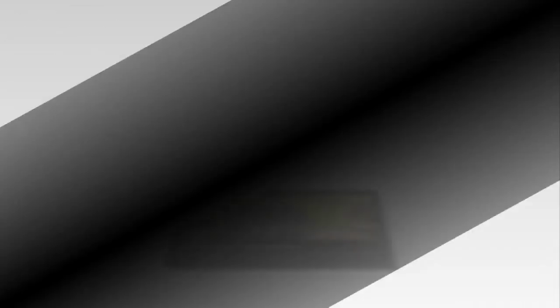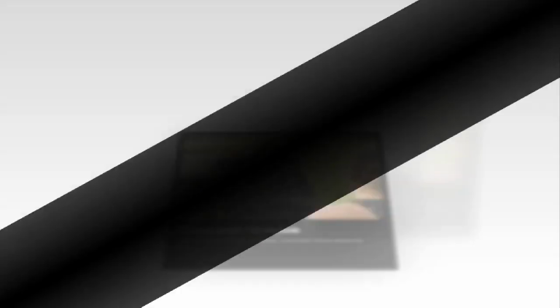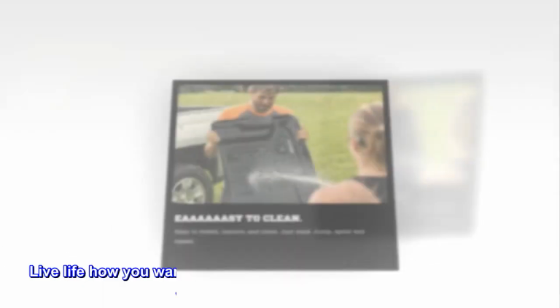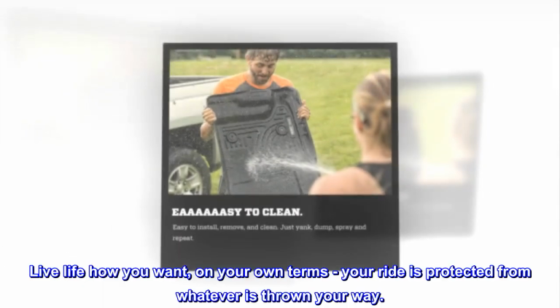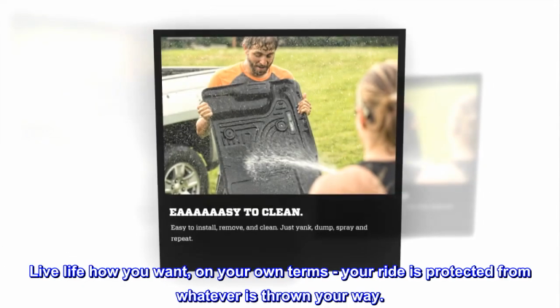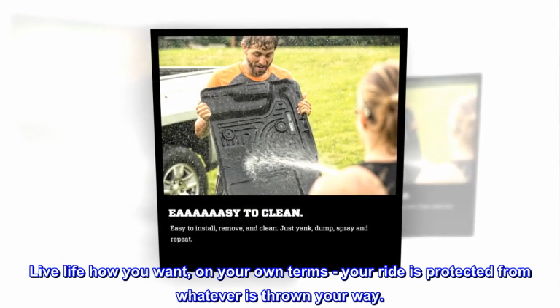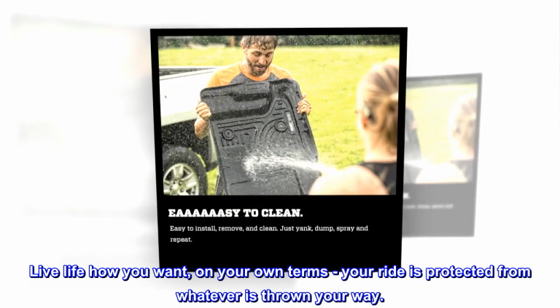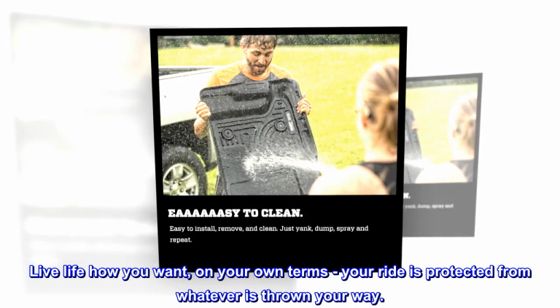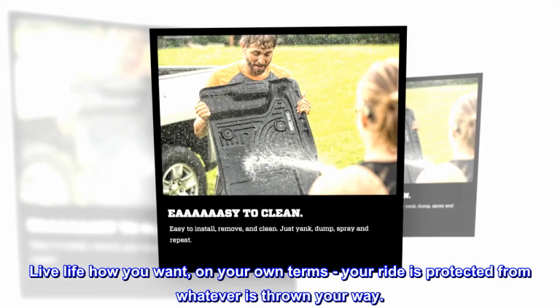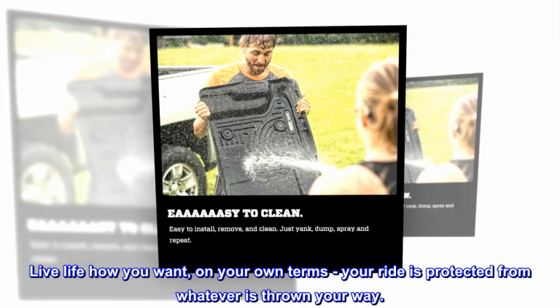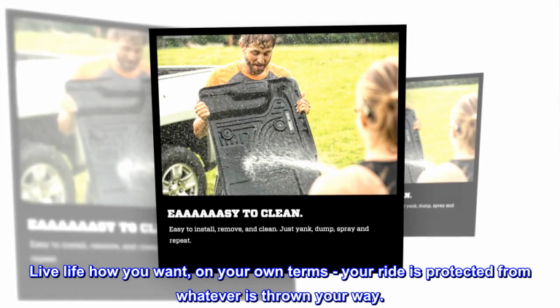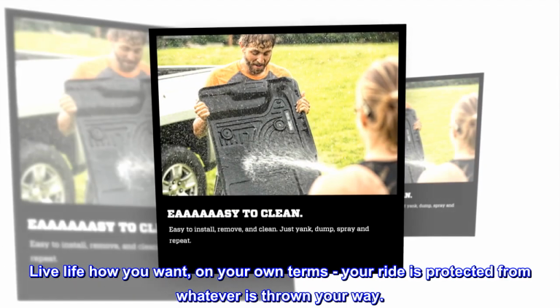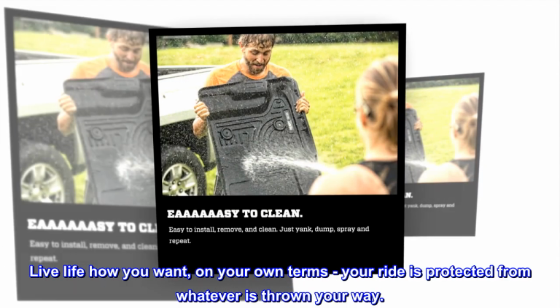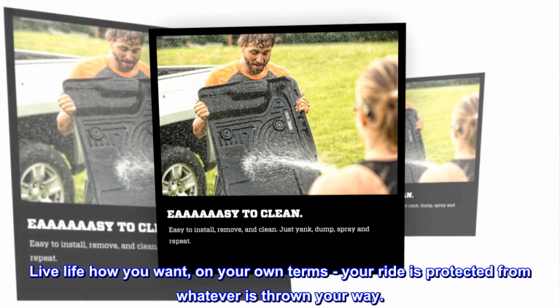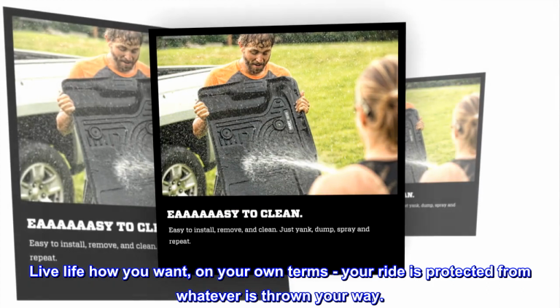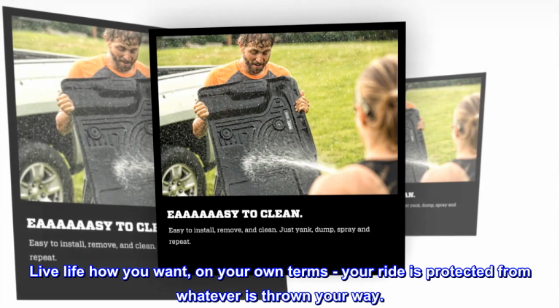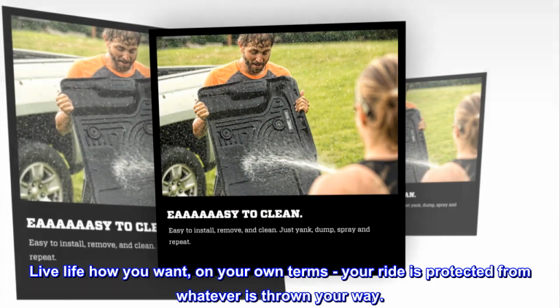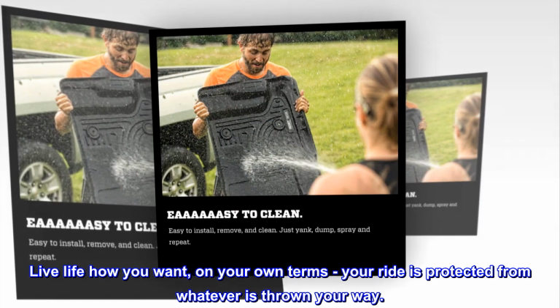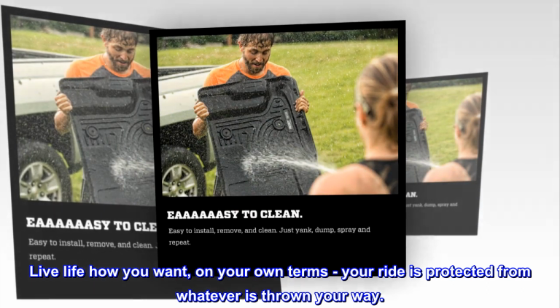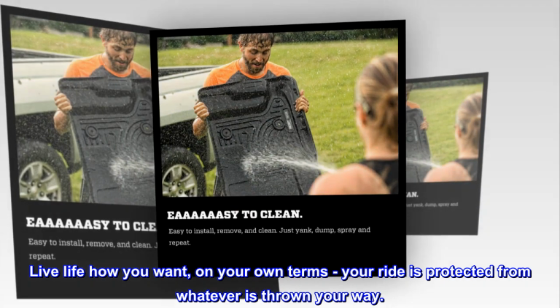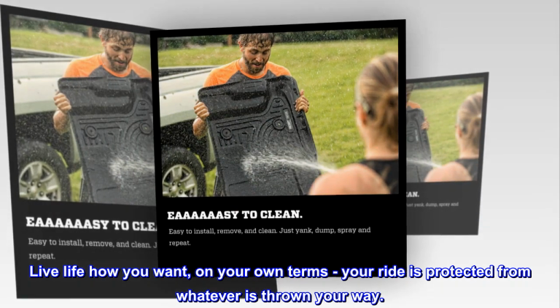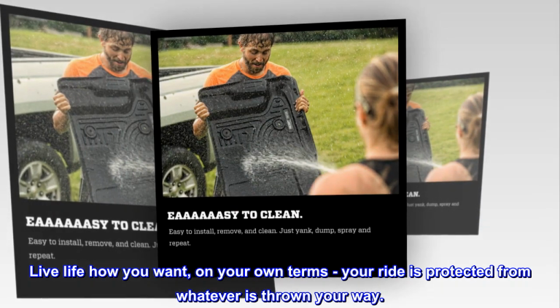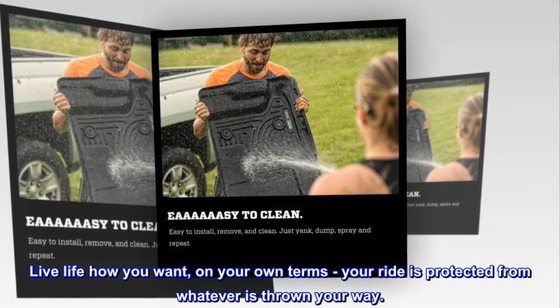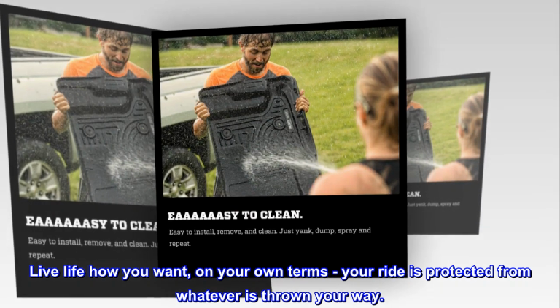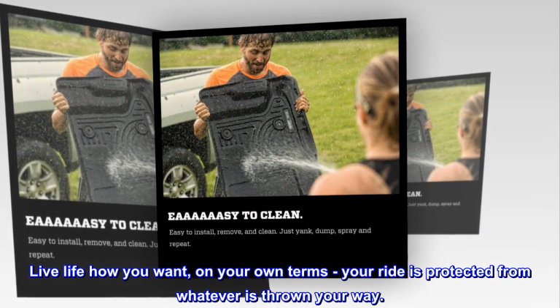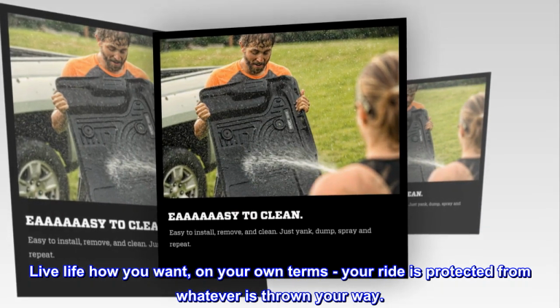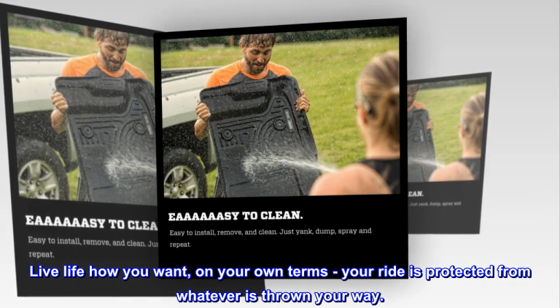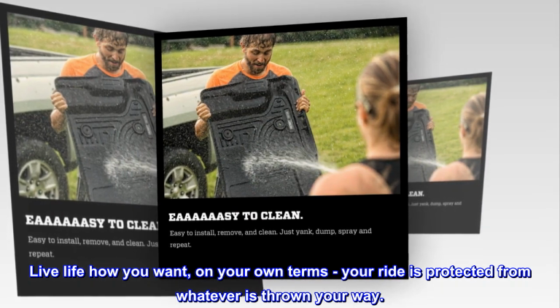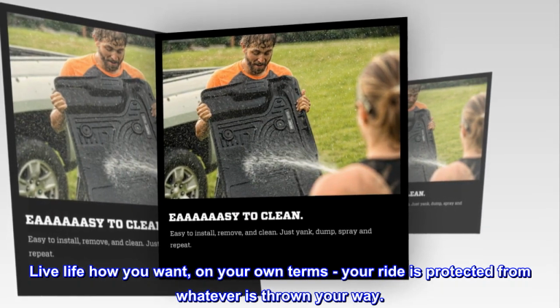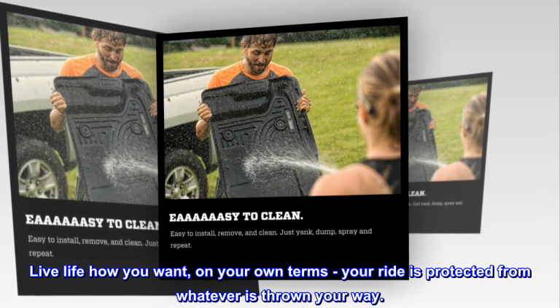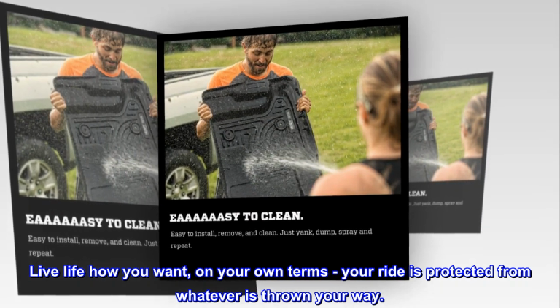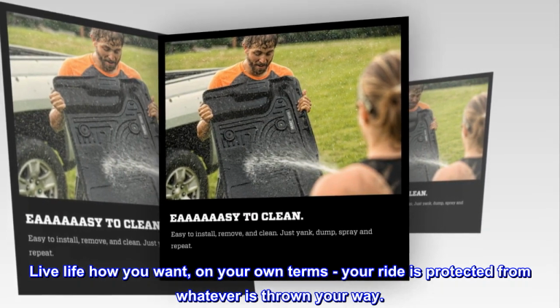Live life how you want. On your own terms, your ride is protected from whatever is thrown your way.